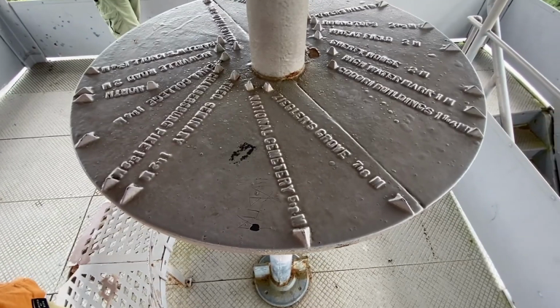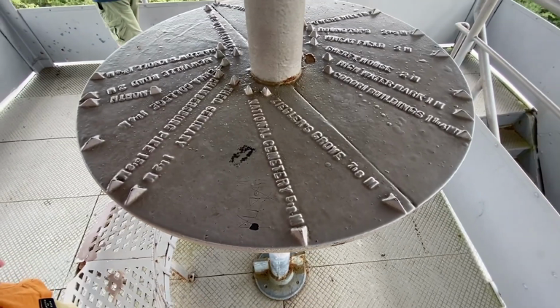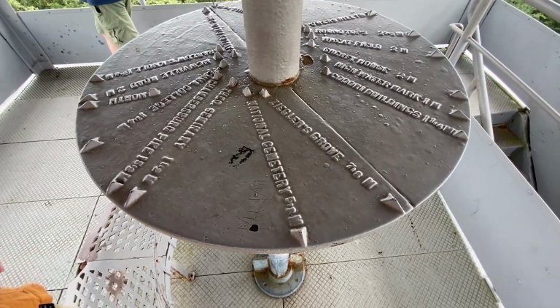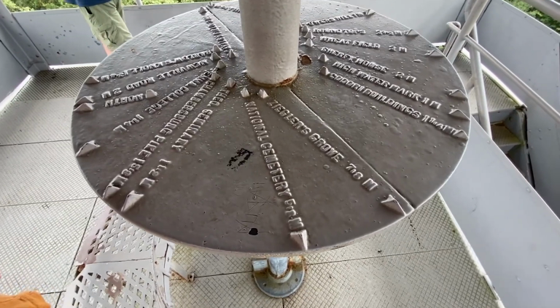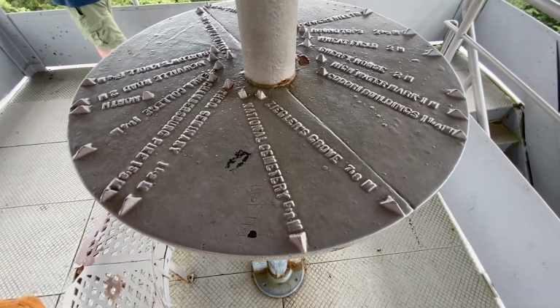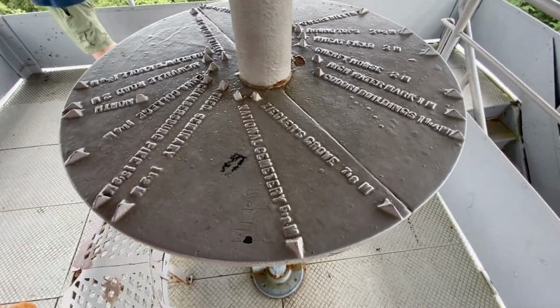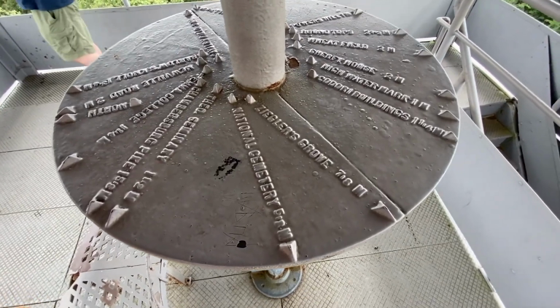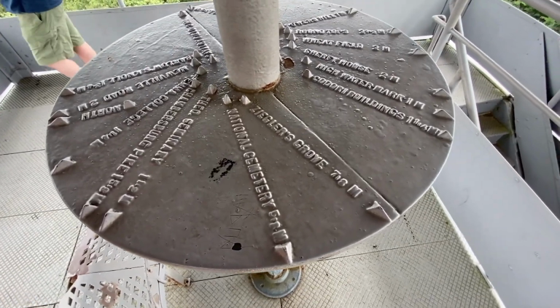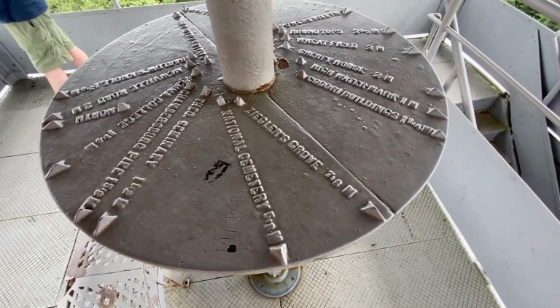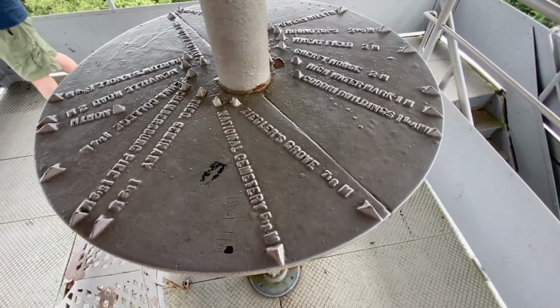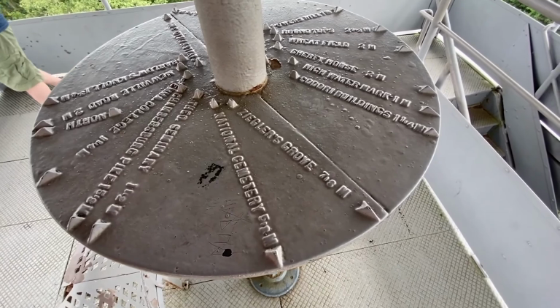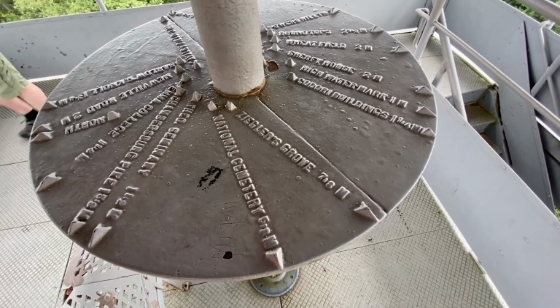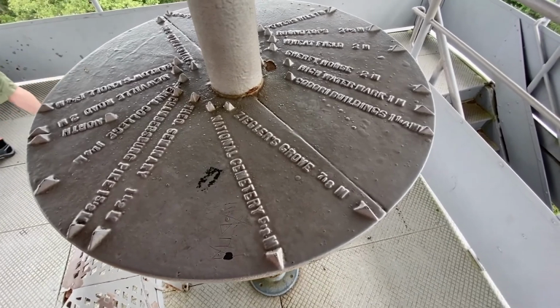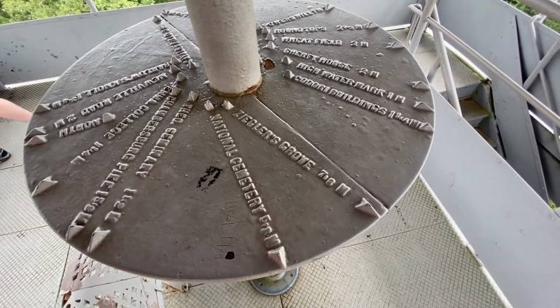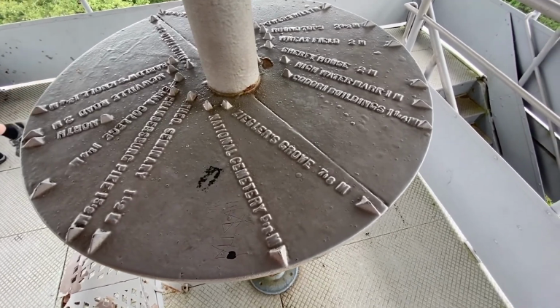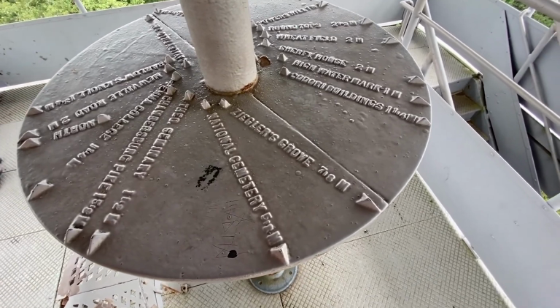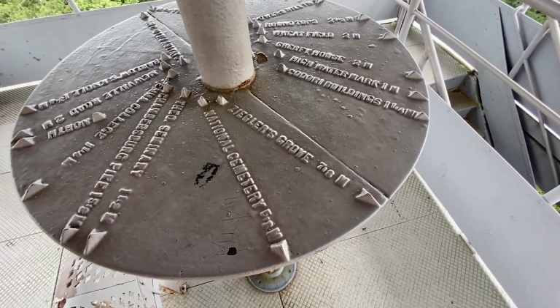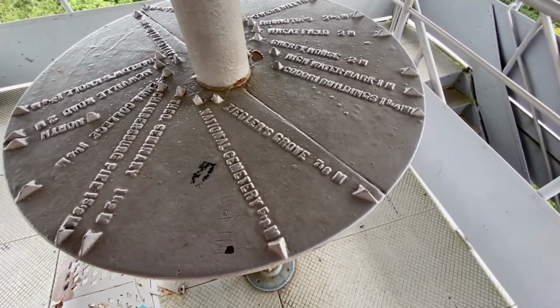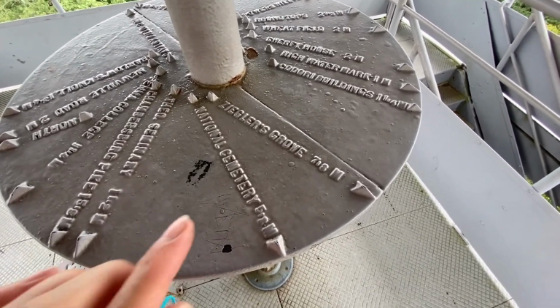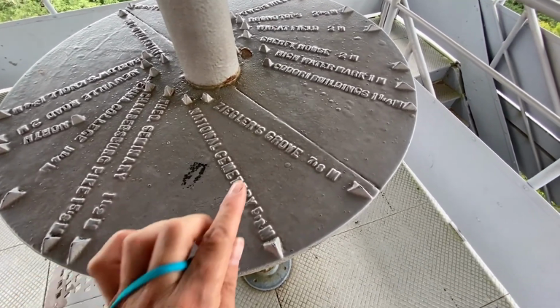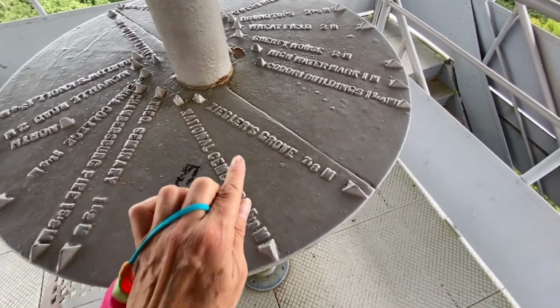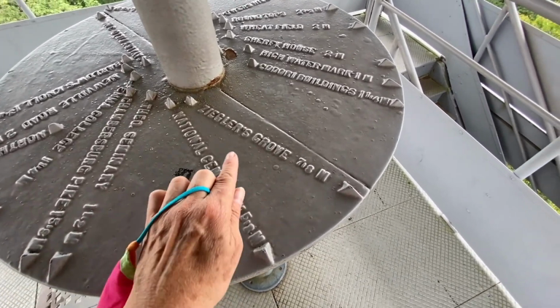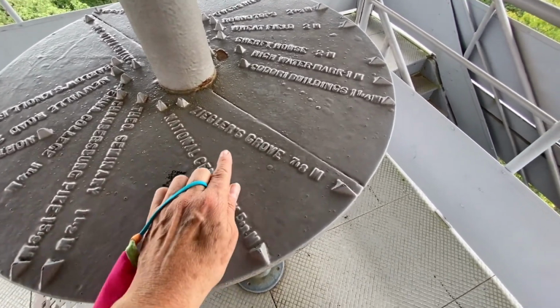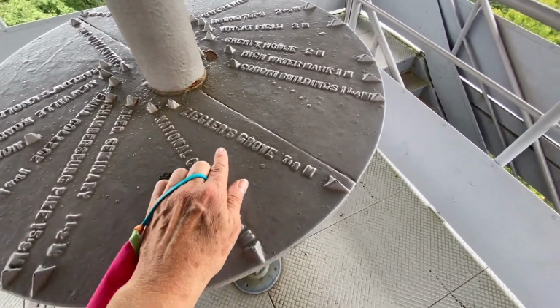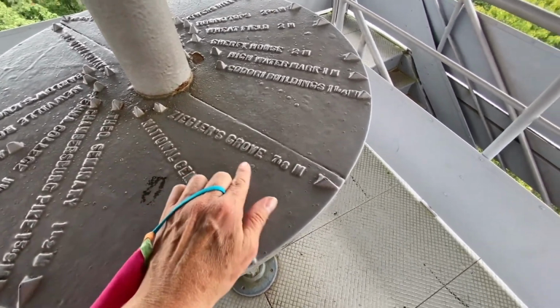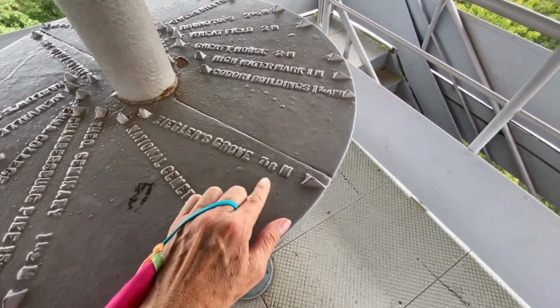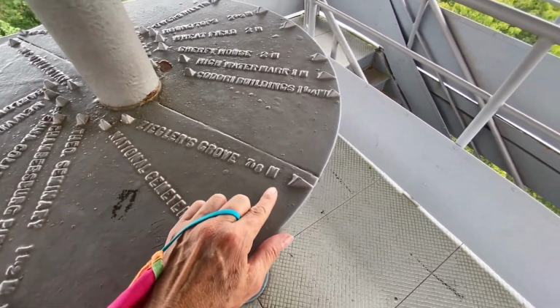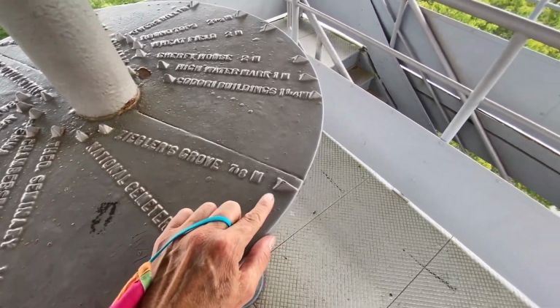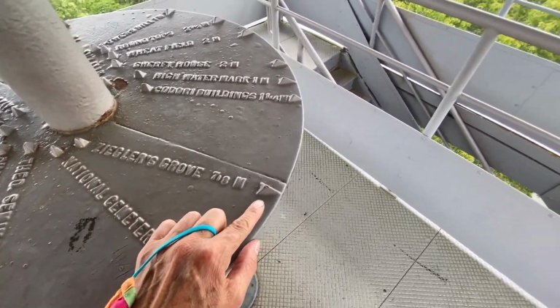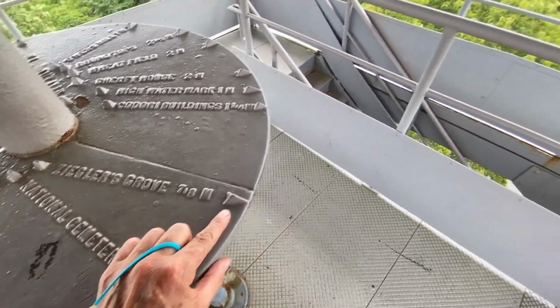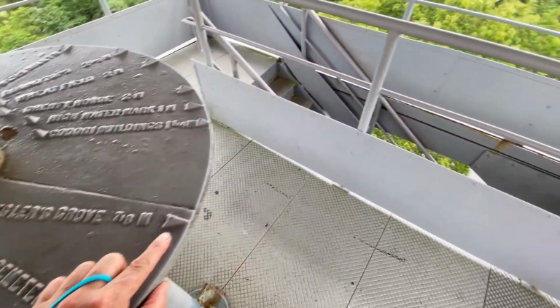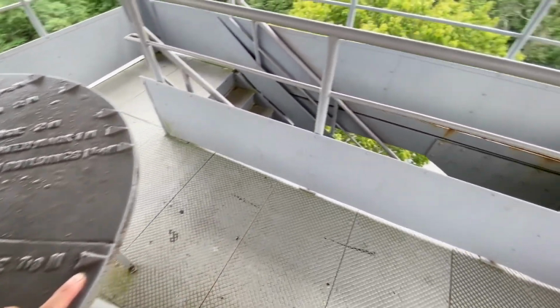This is a really cool direction finder that Andy just noticed. It shows you each point — look out that way.